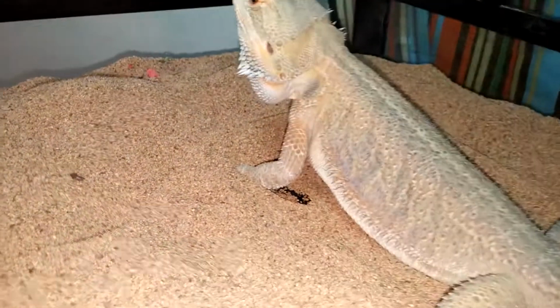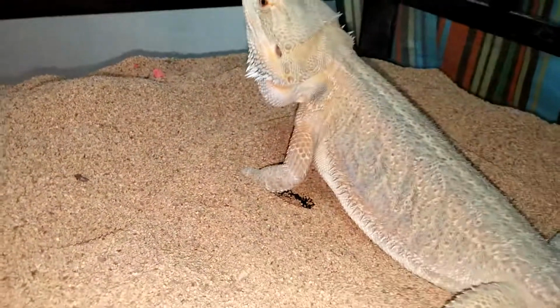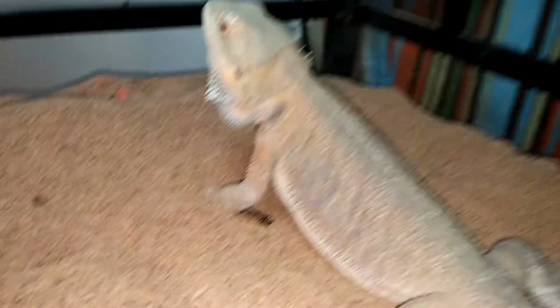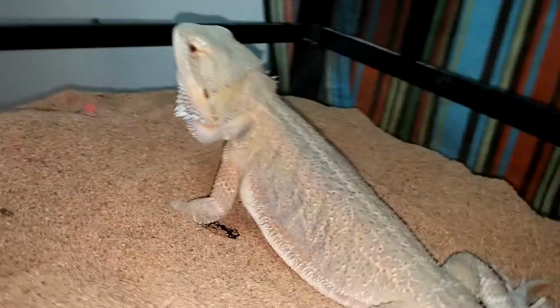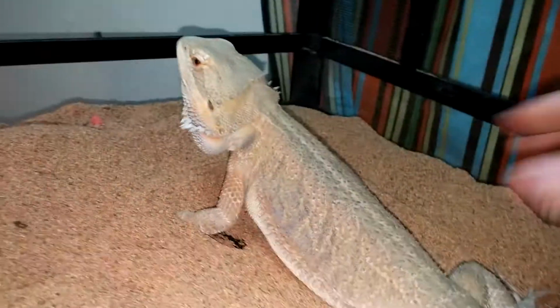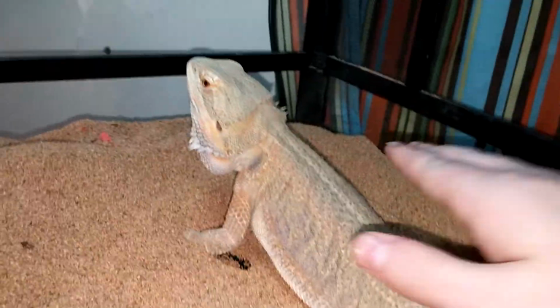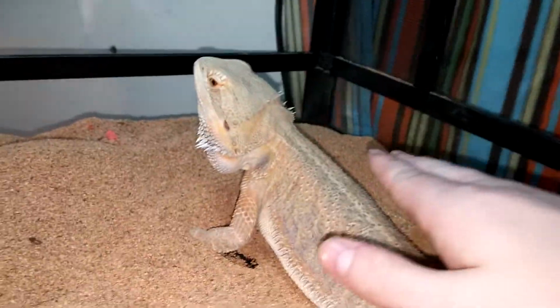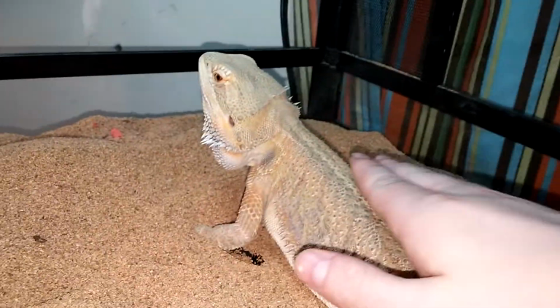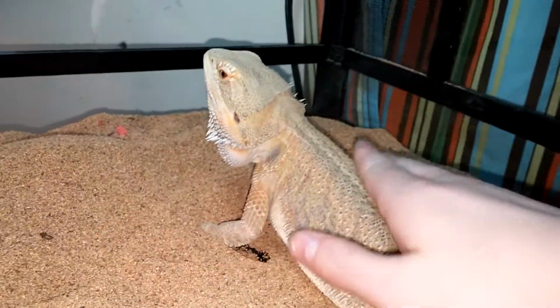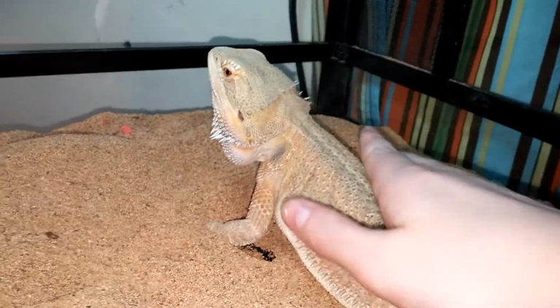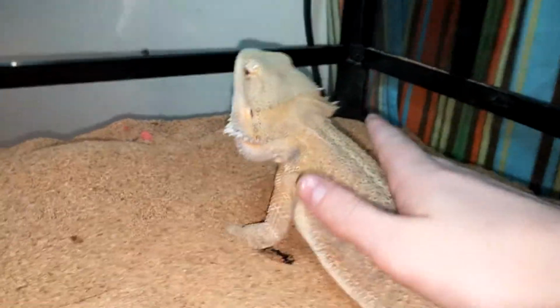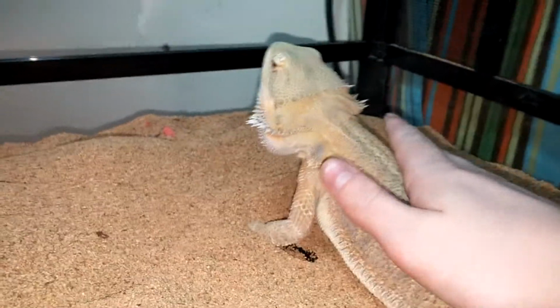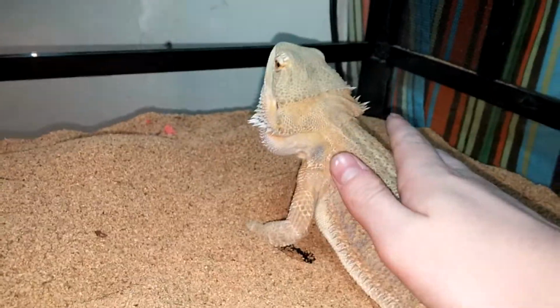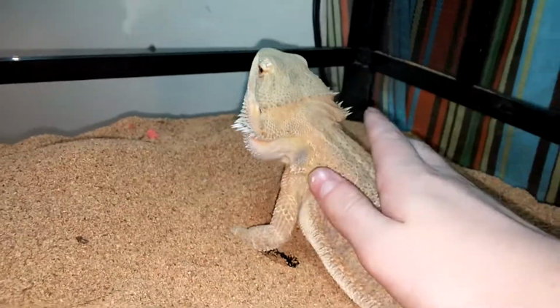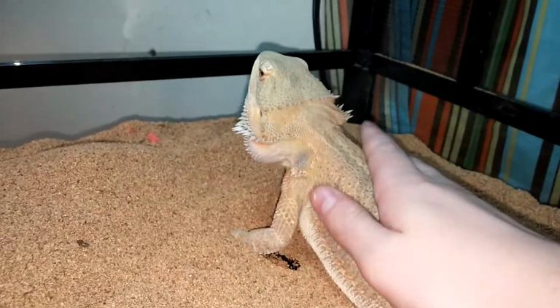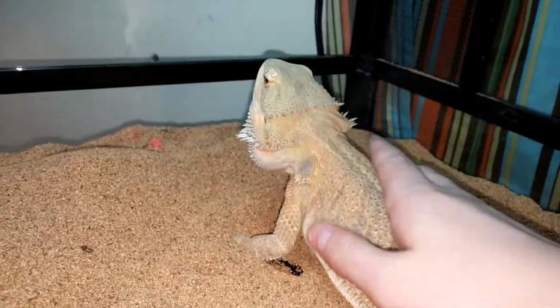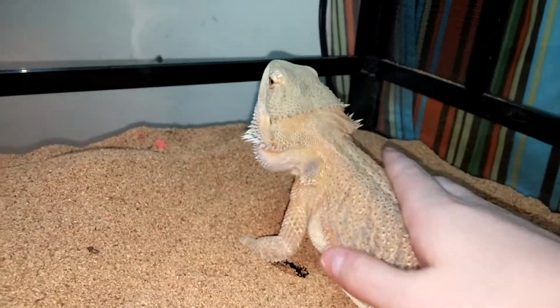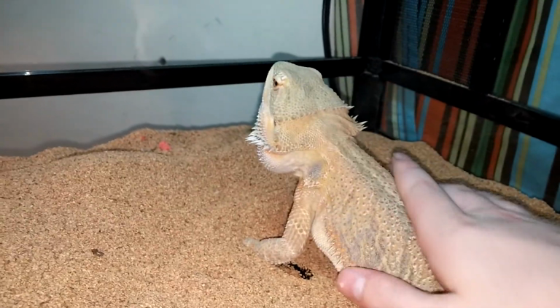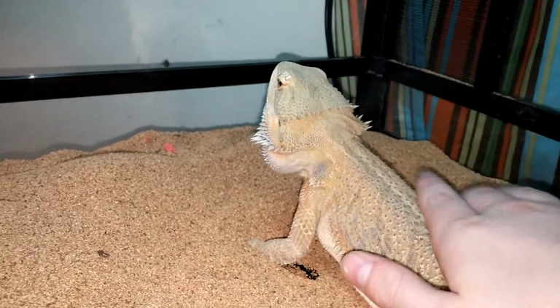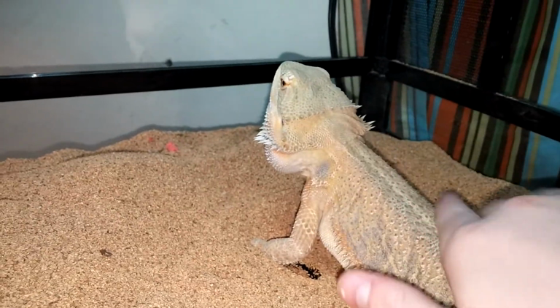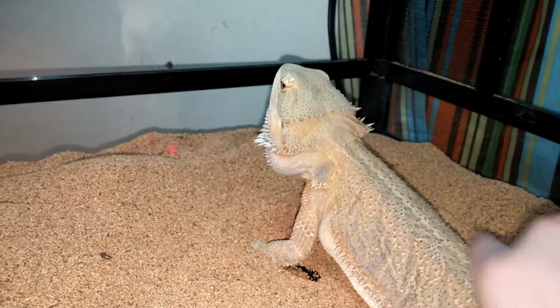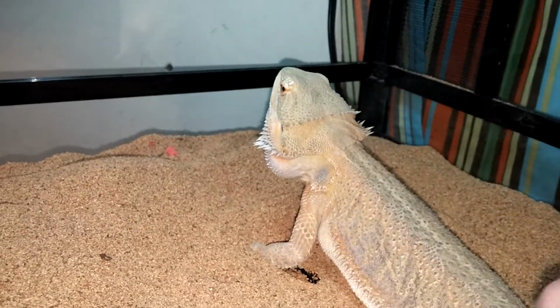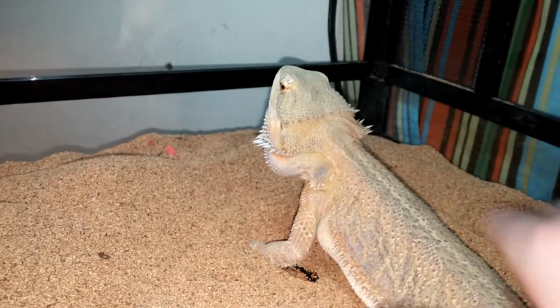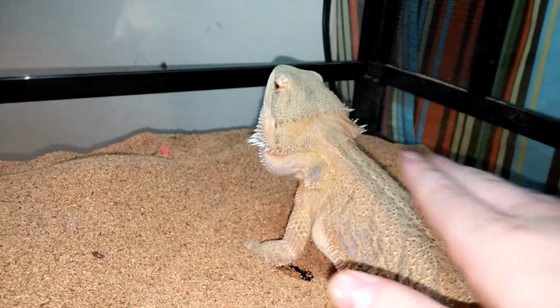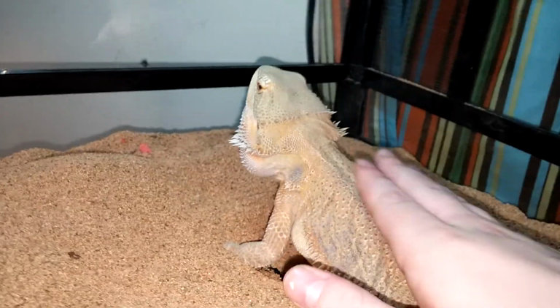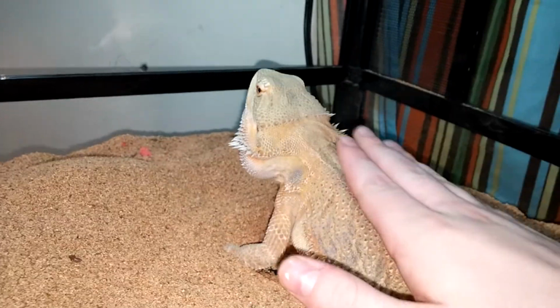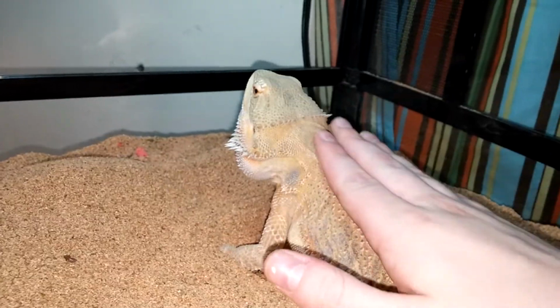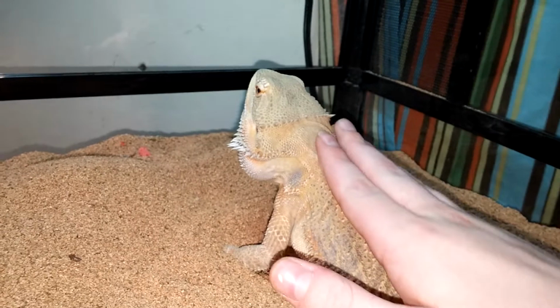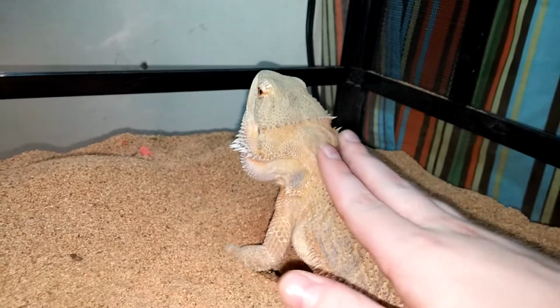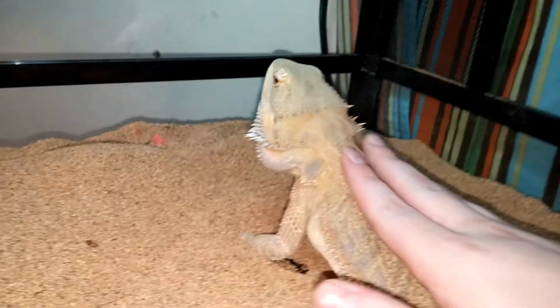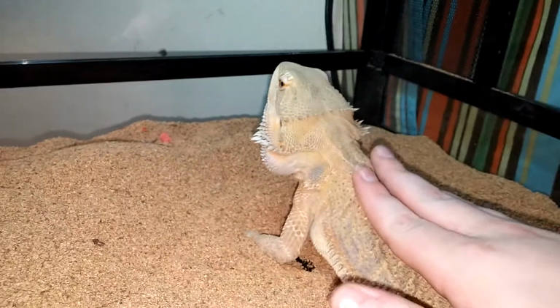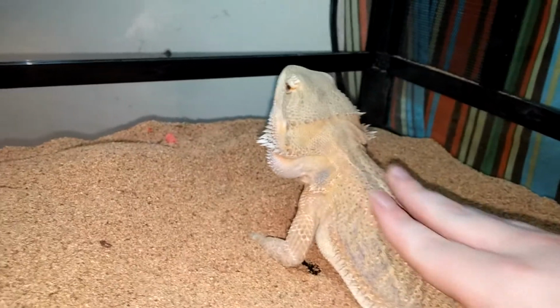You need to have a food dish in there — I just have it out right now because it gets in the way.